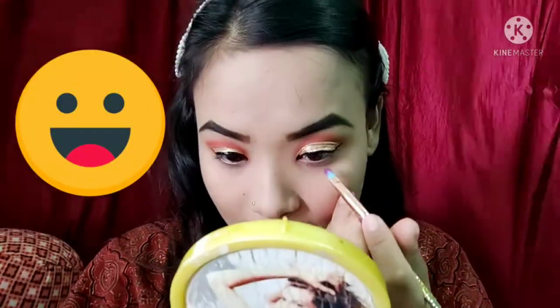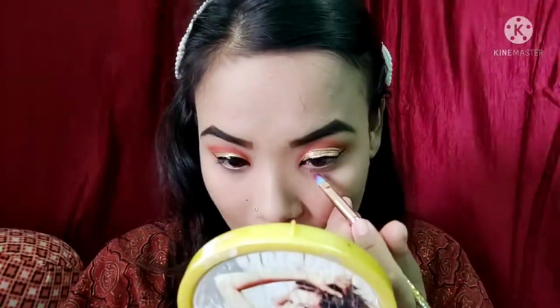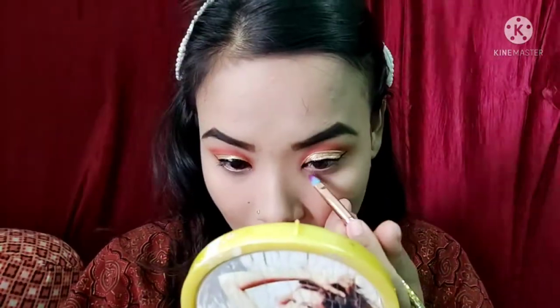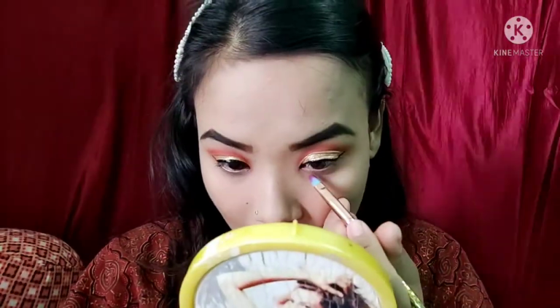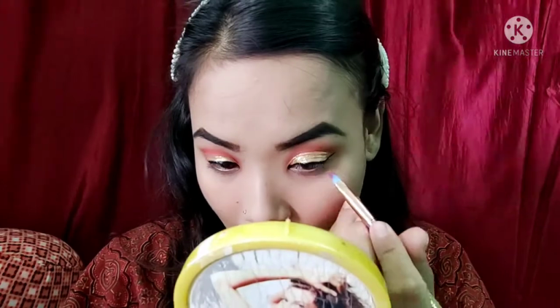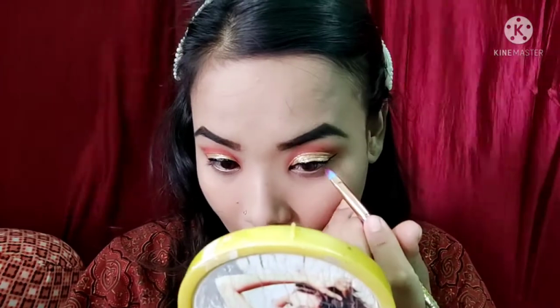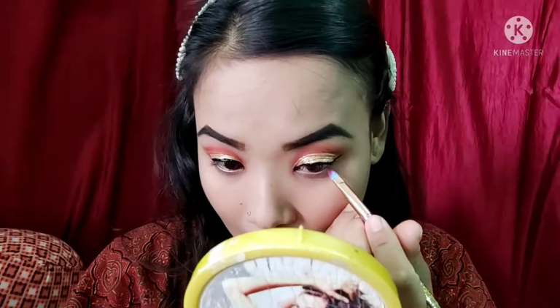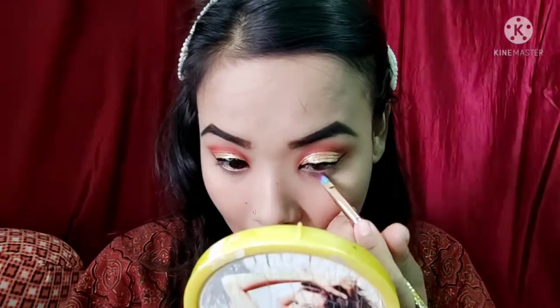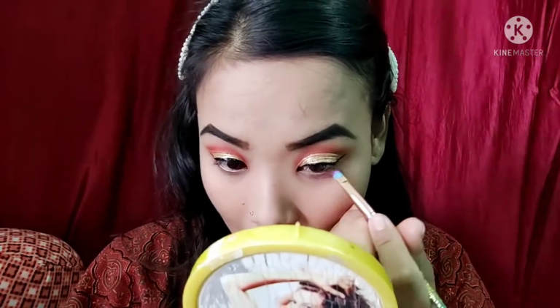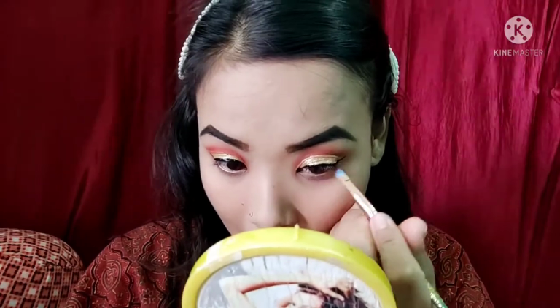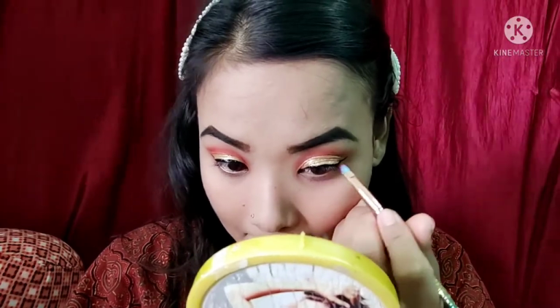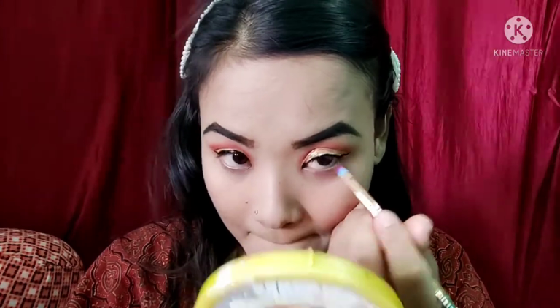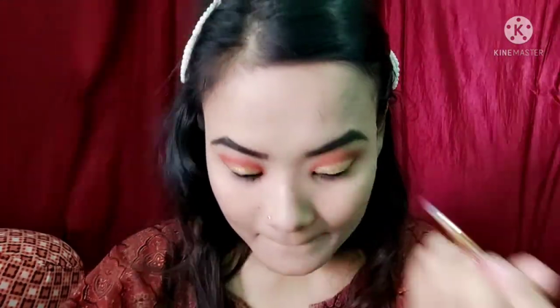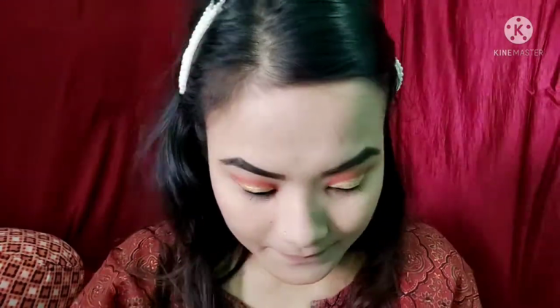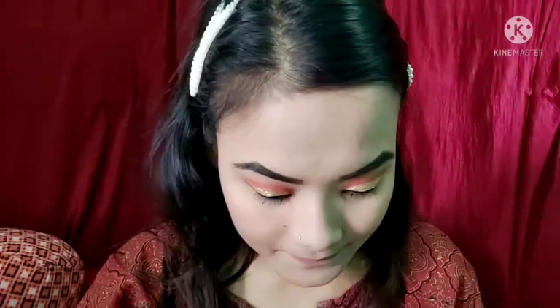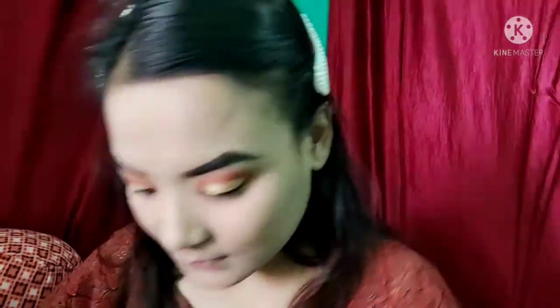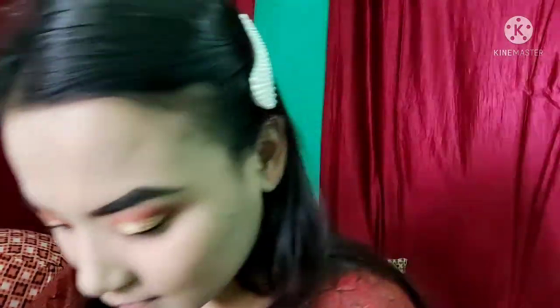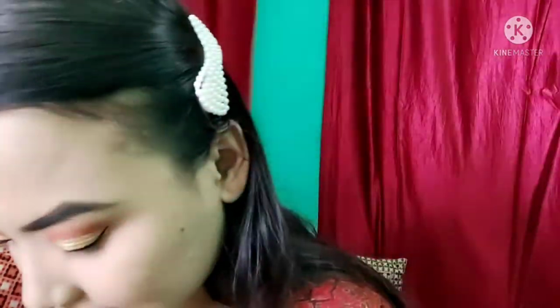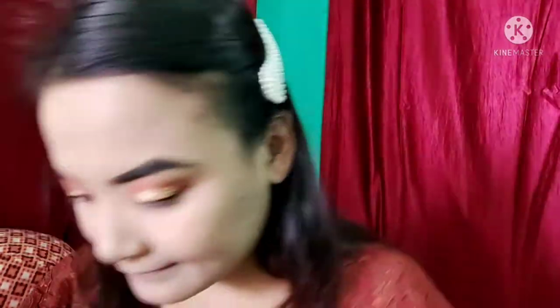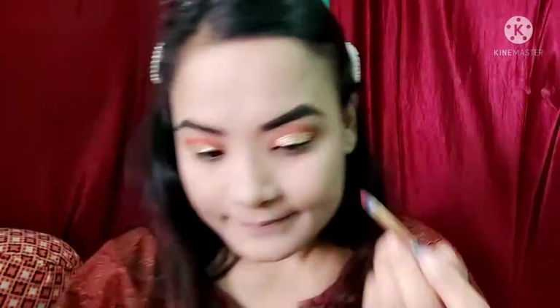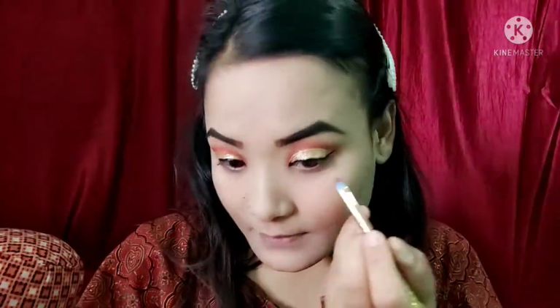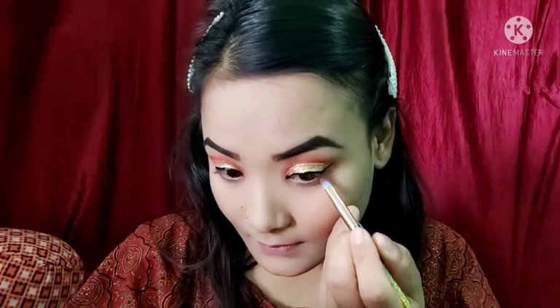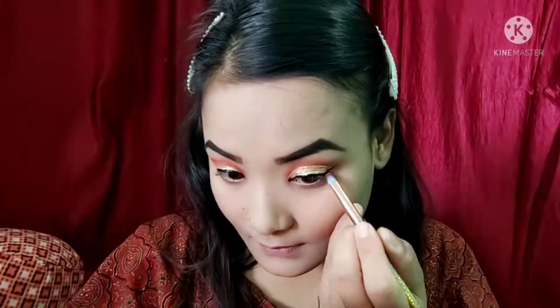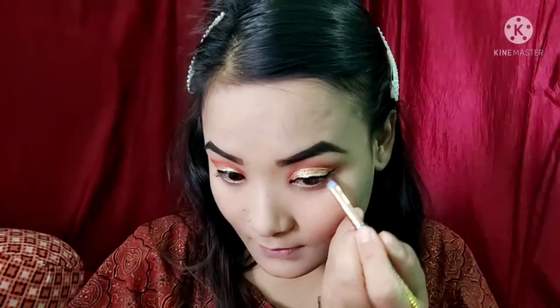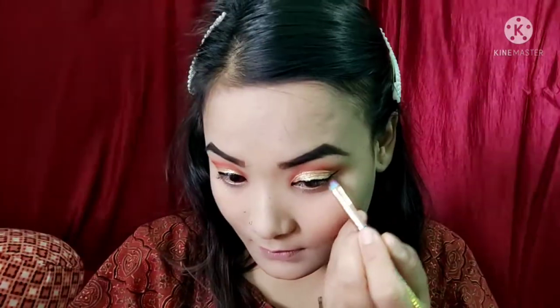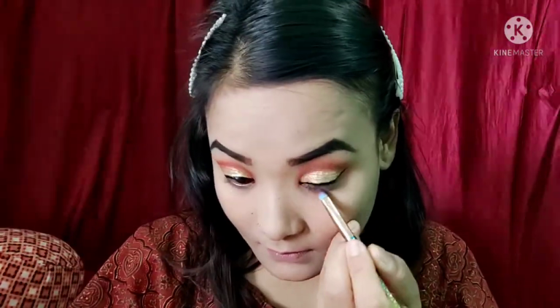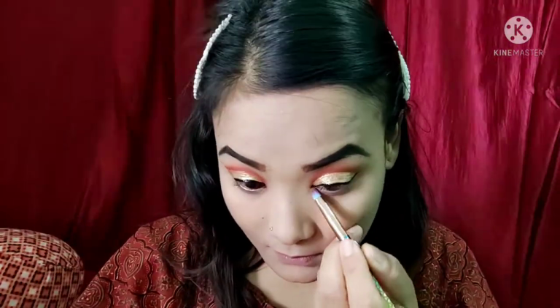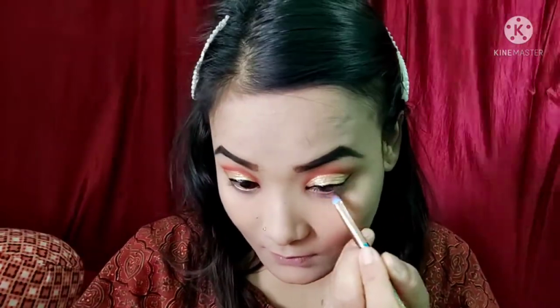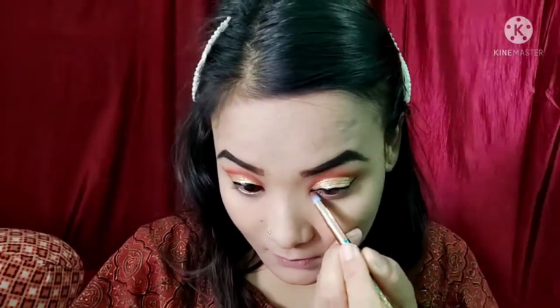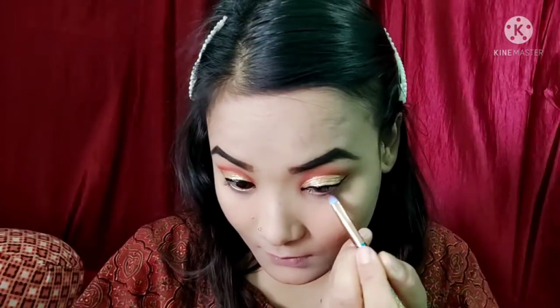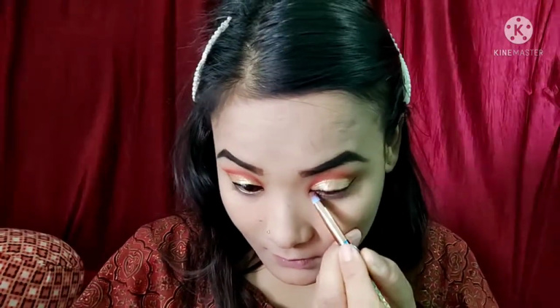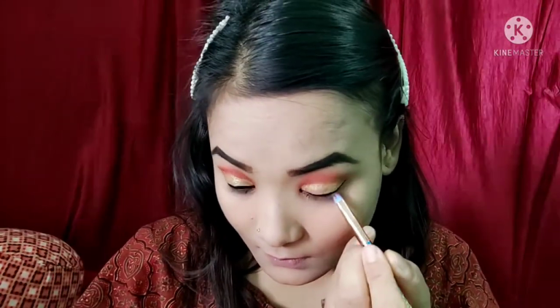I took the eyeliner that I told her about.